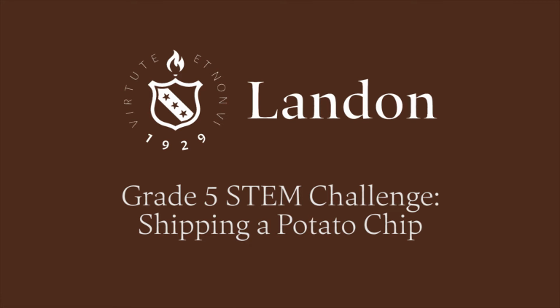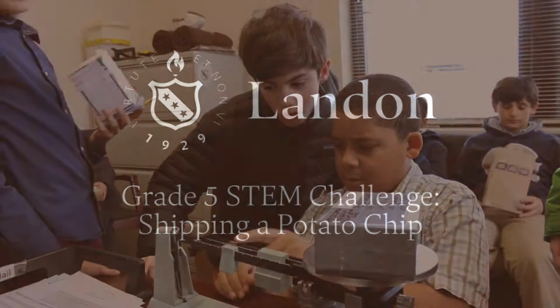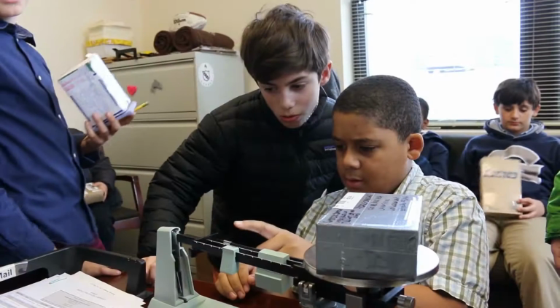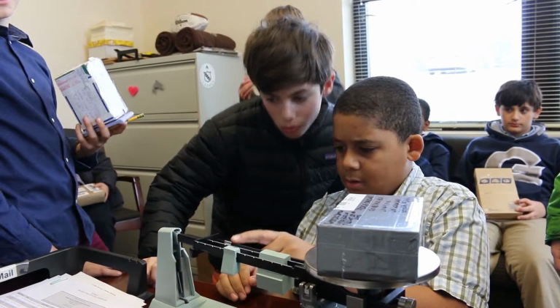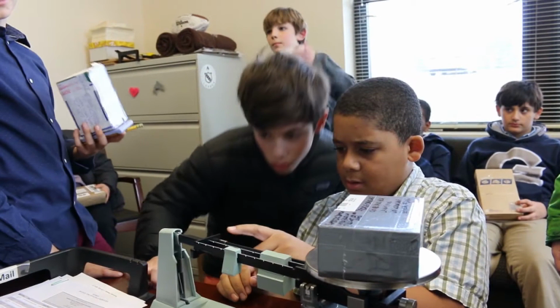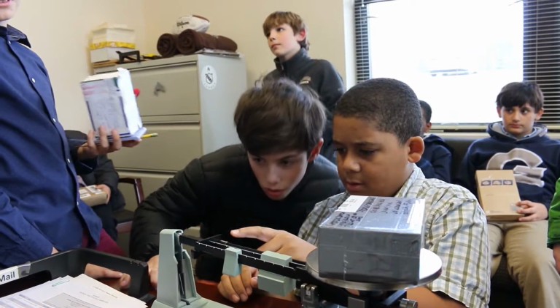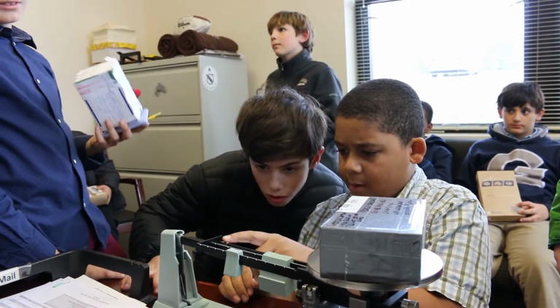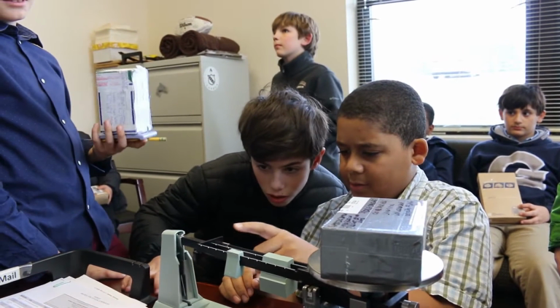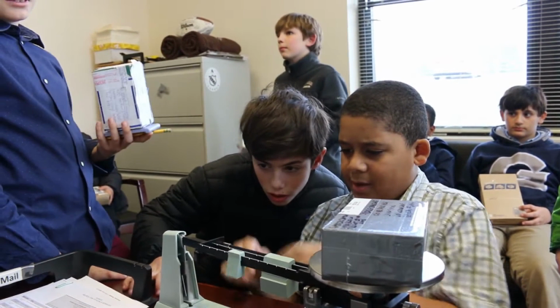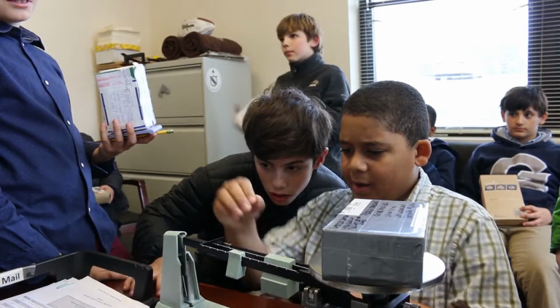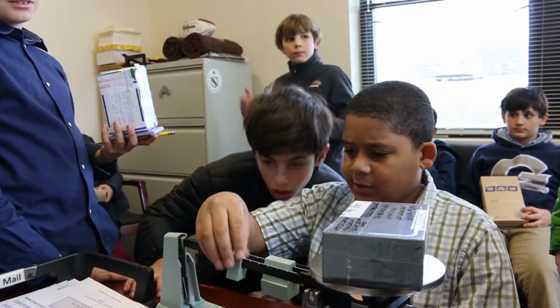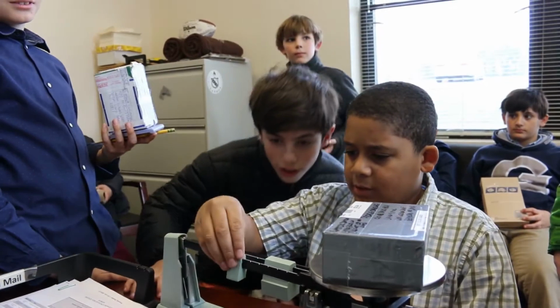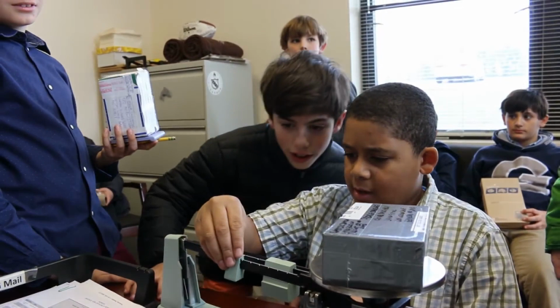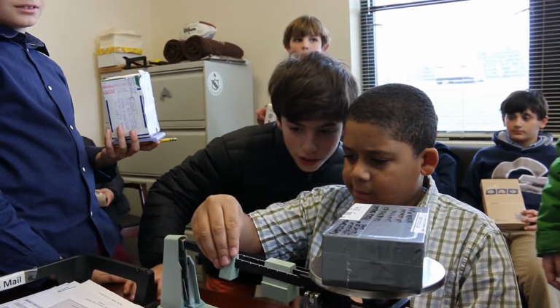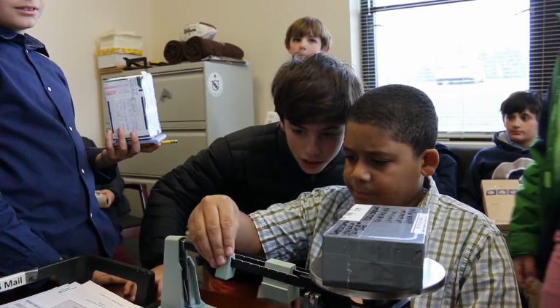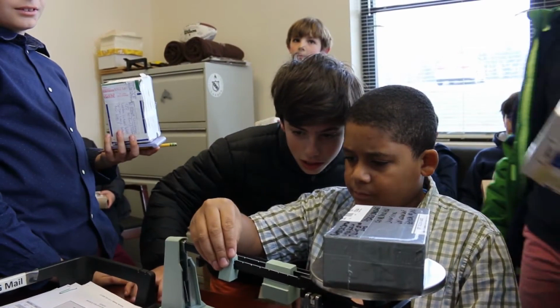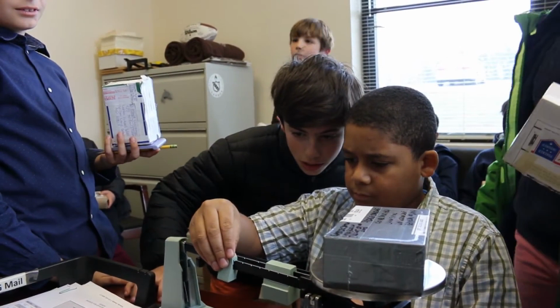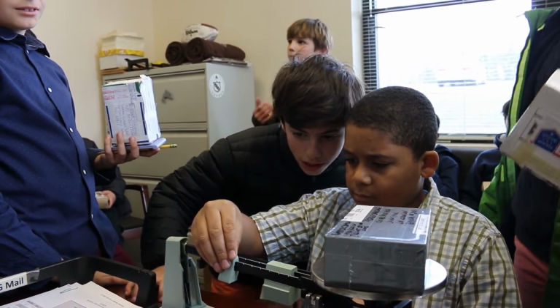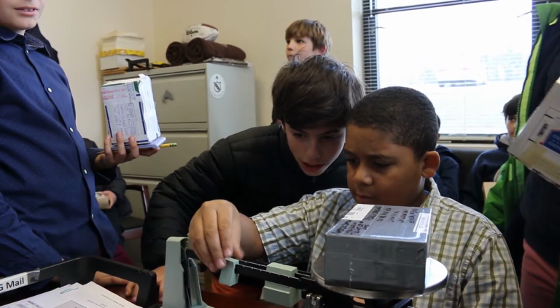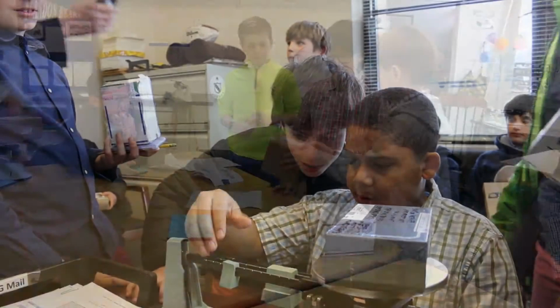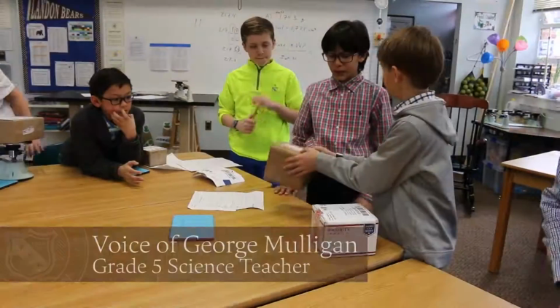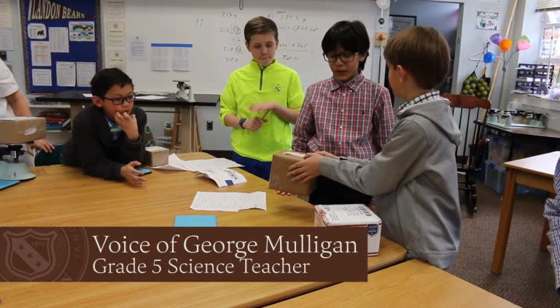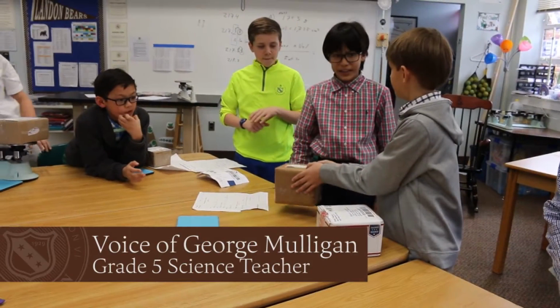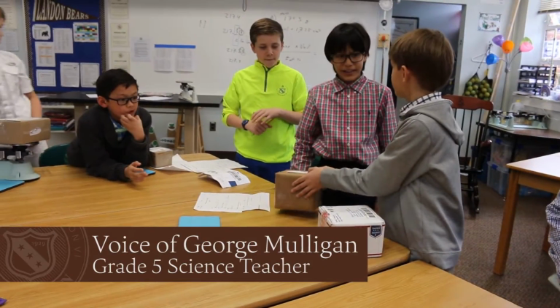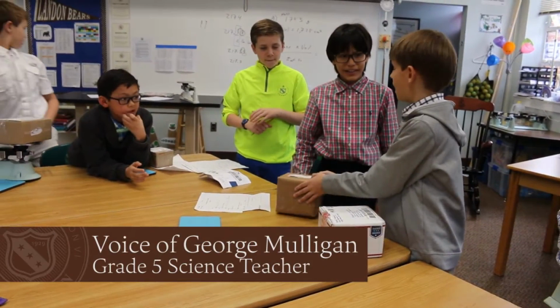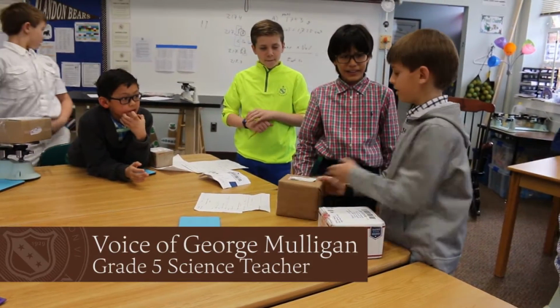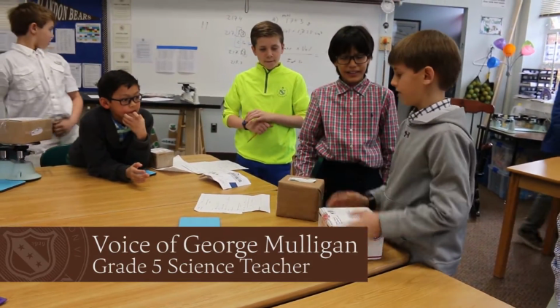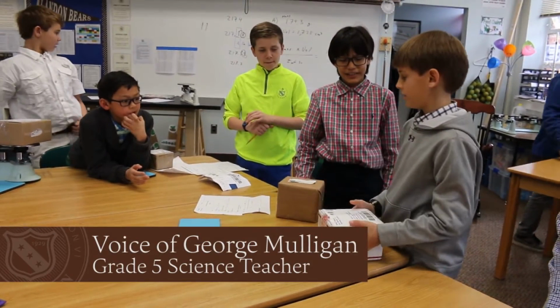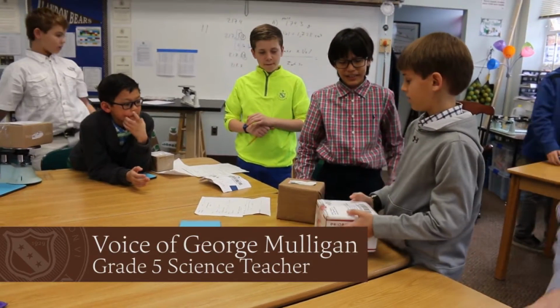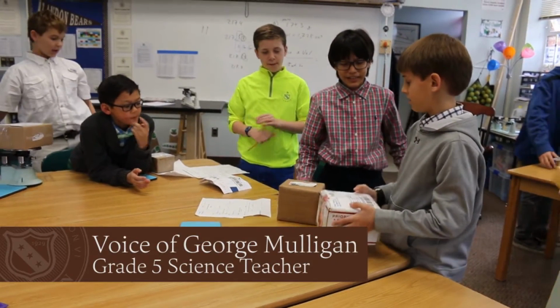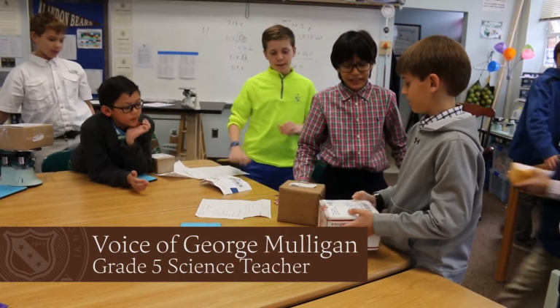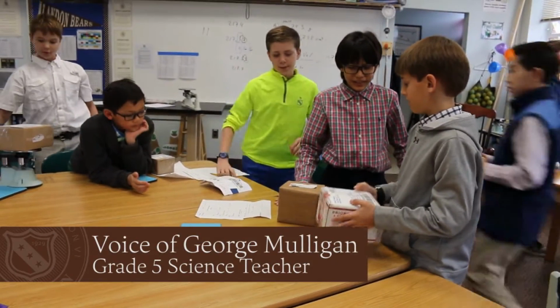Each month in fifth grade science we do a STEM project, which stands for science, technology, engineering, and math.